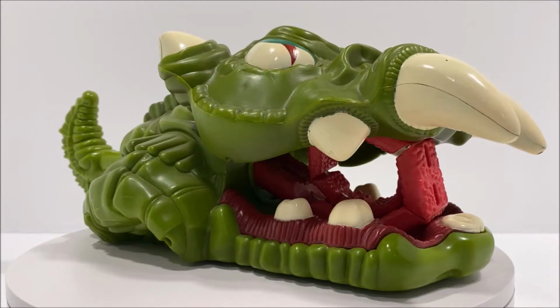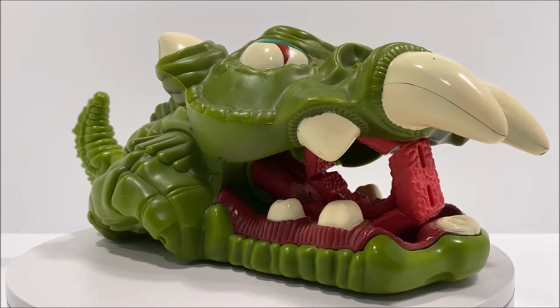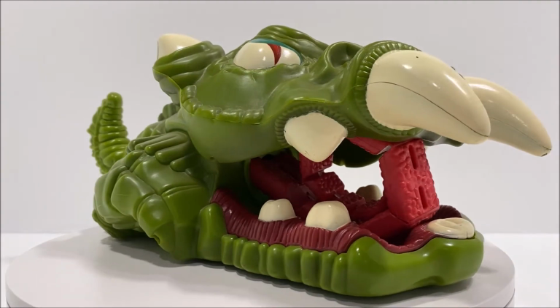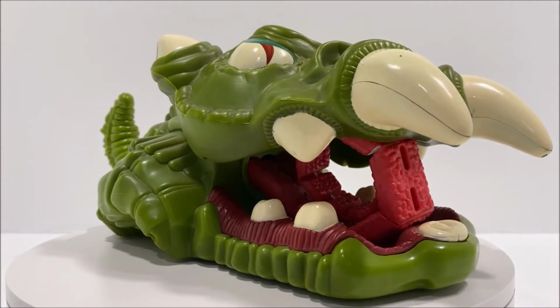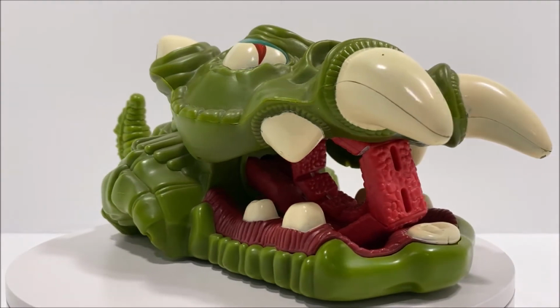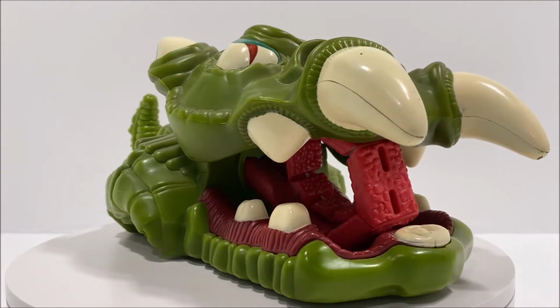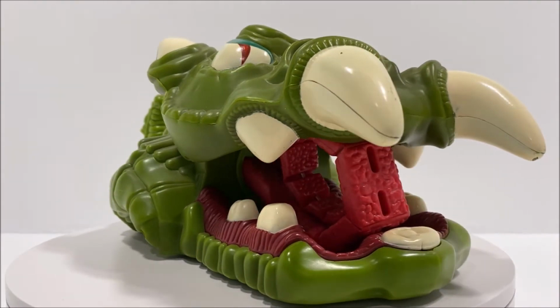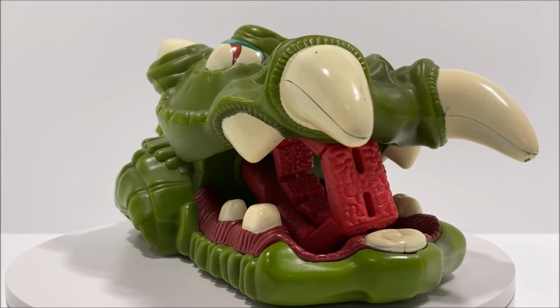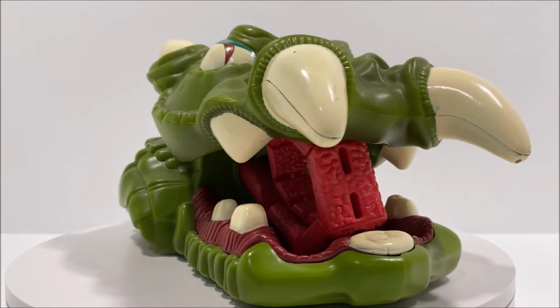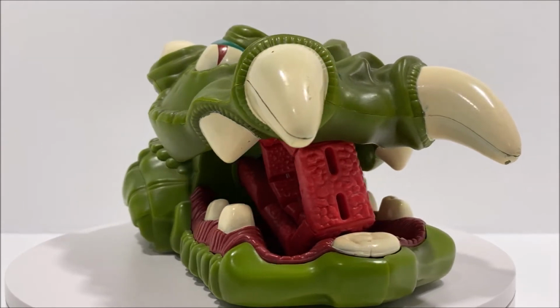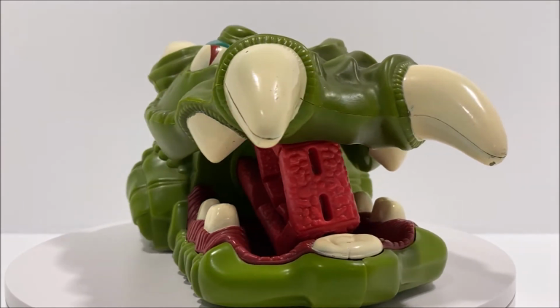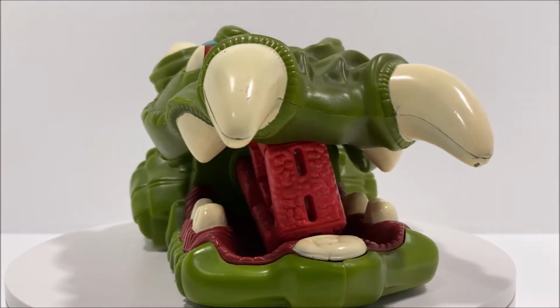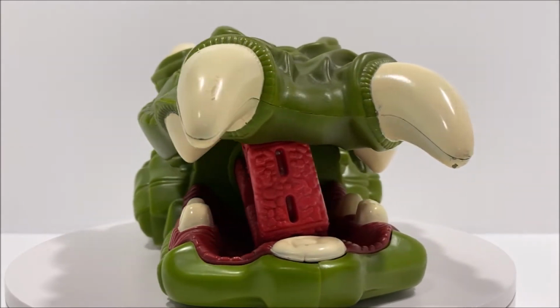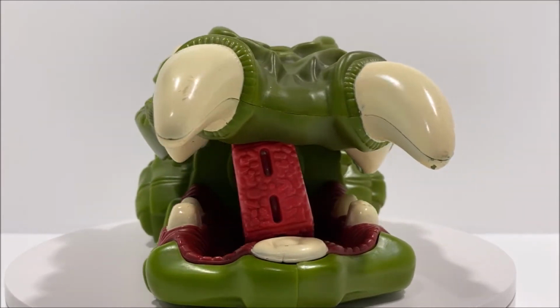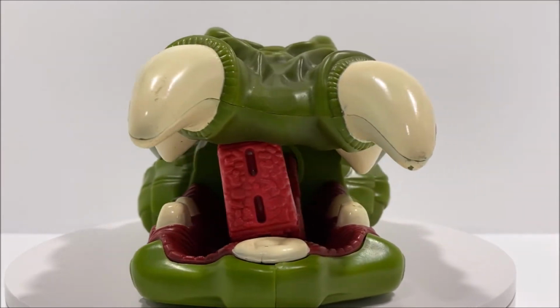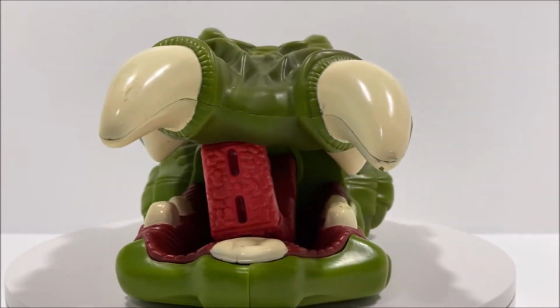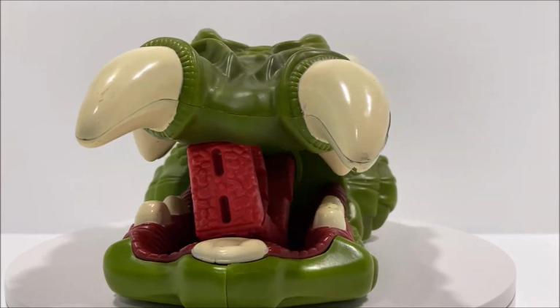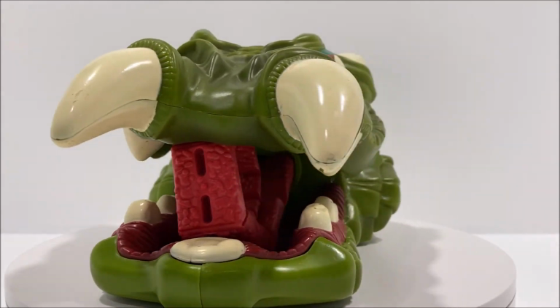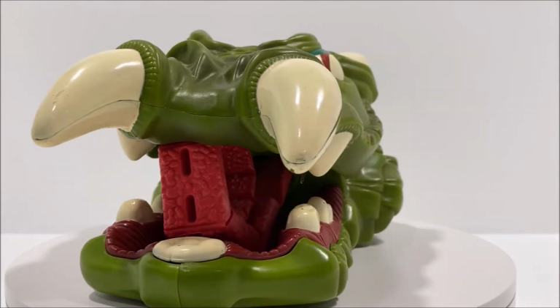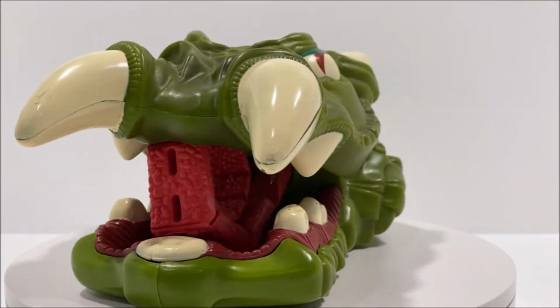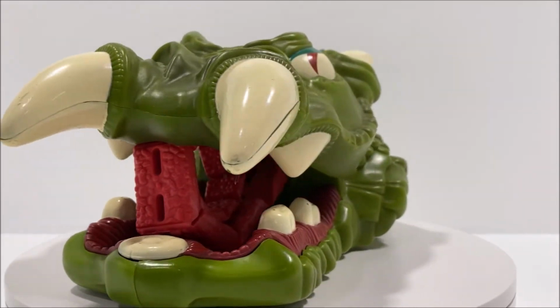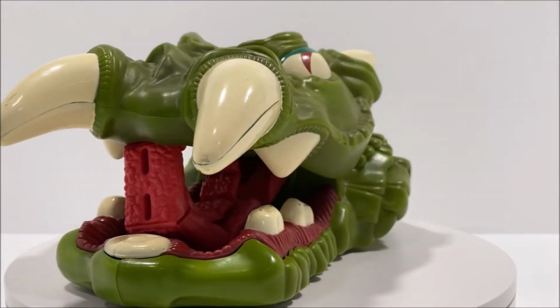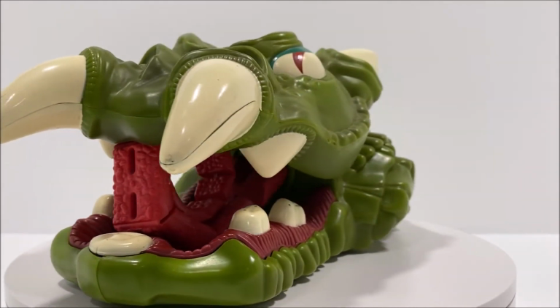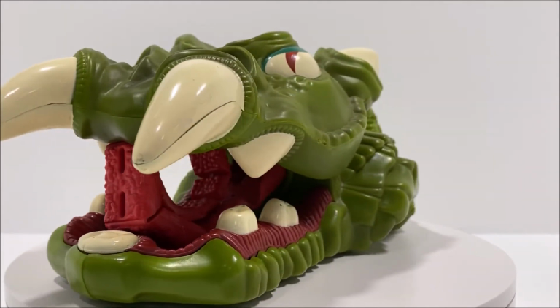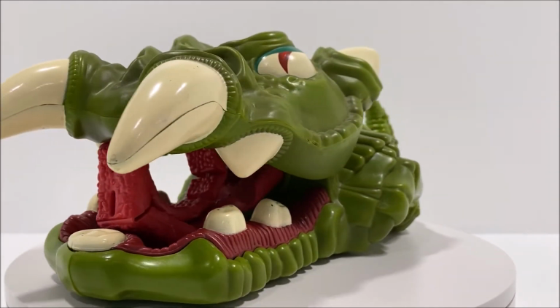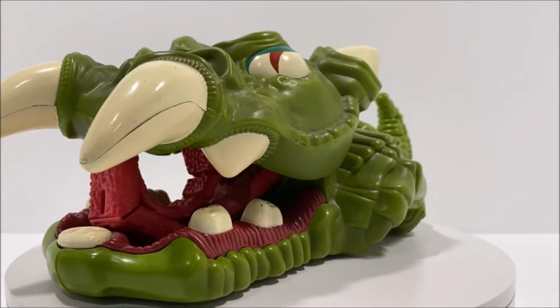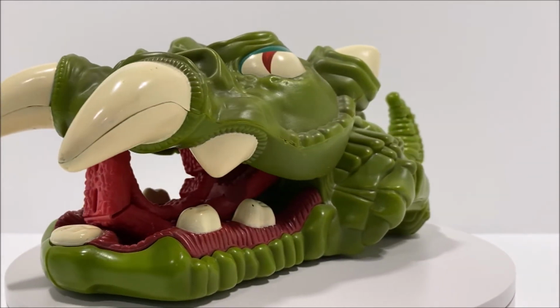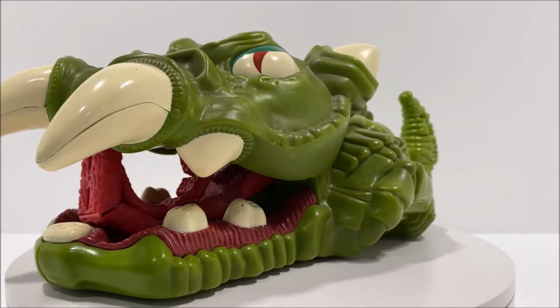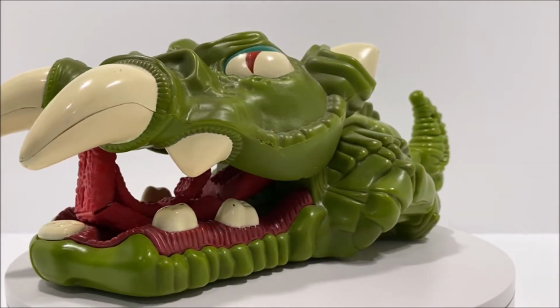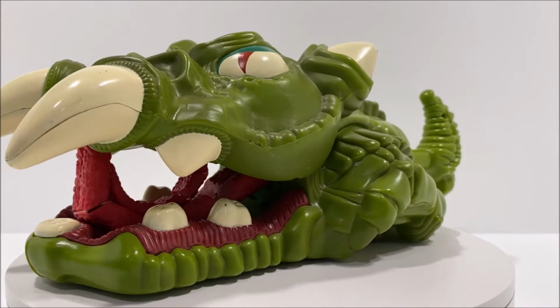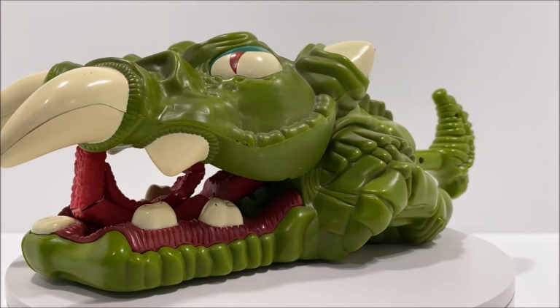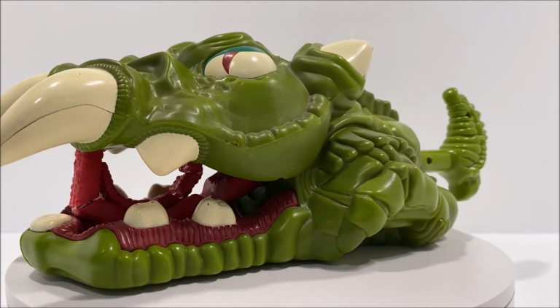Welcome Thundercat fans to another Third Earth Reviews toy review. Today I'll be reviewing the Thundercats creature, the Tungasaurus.